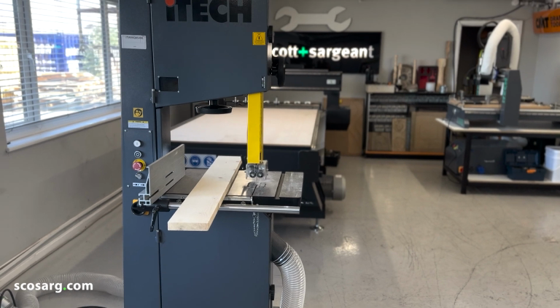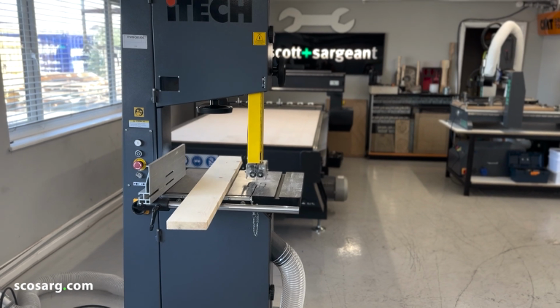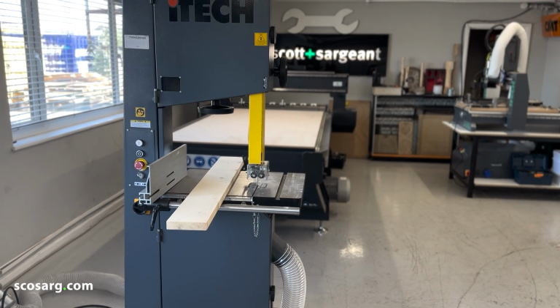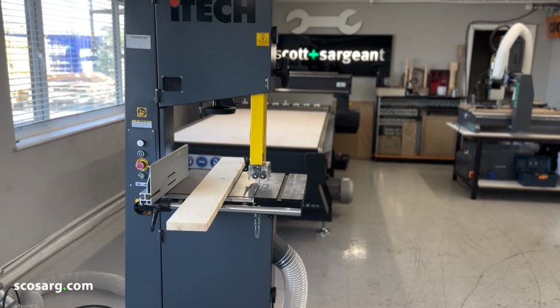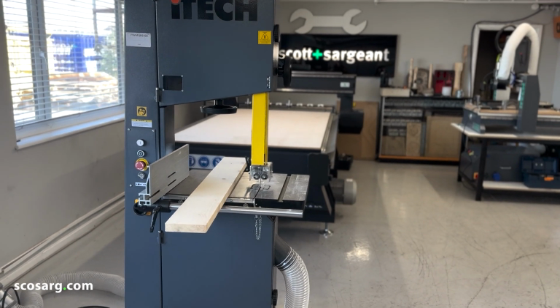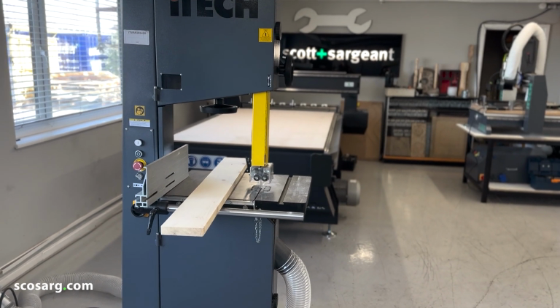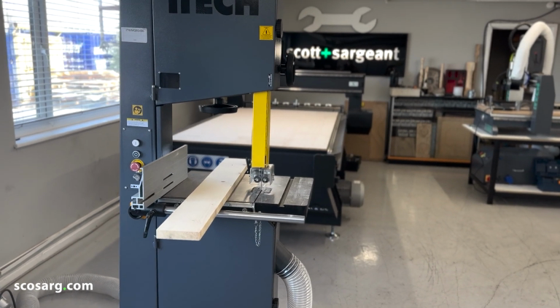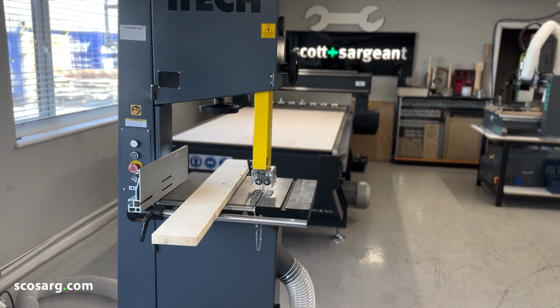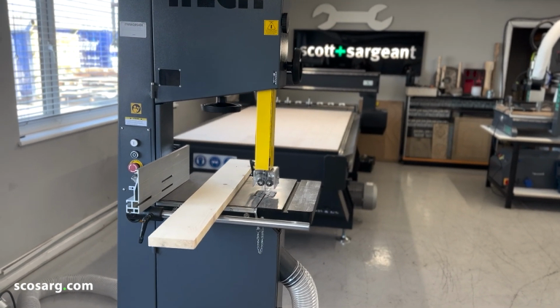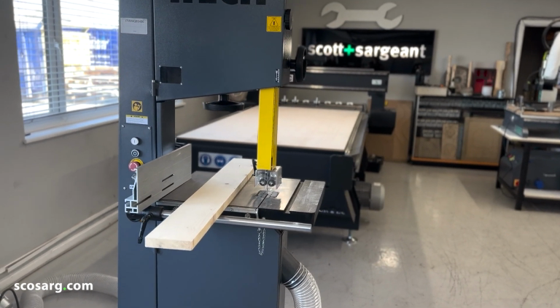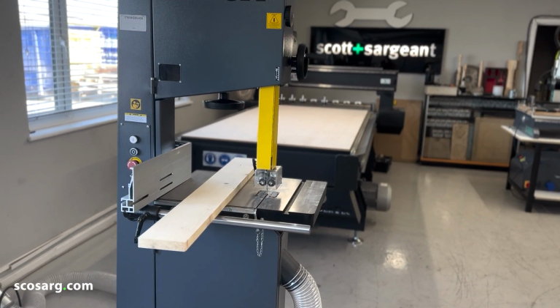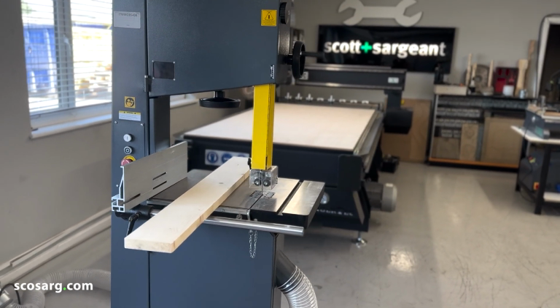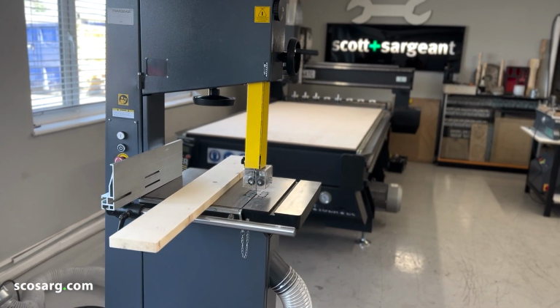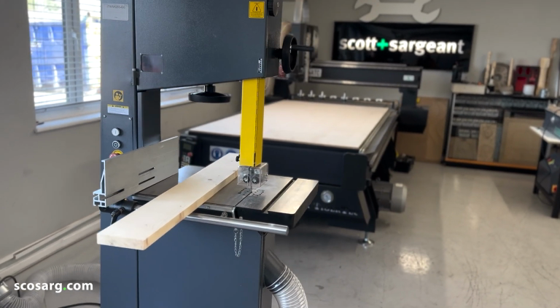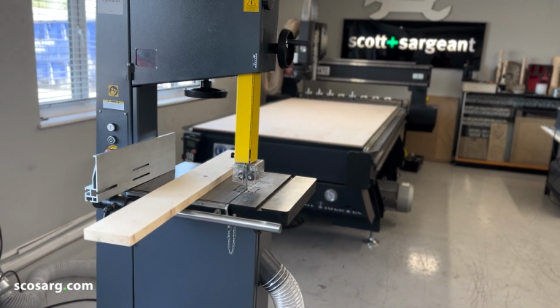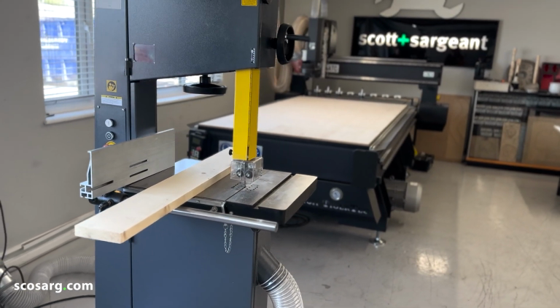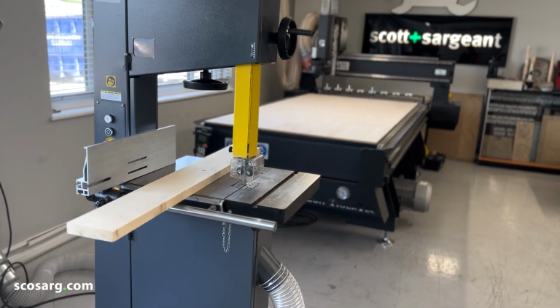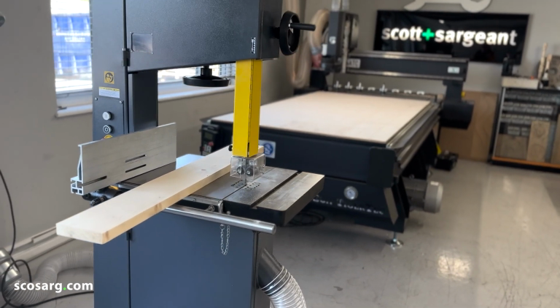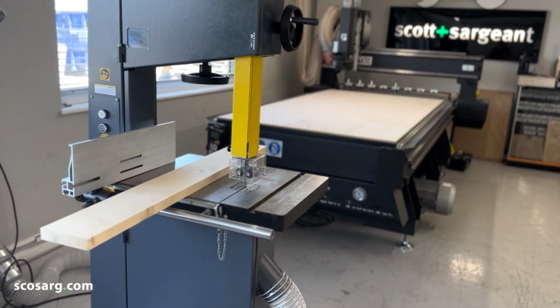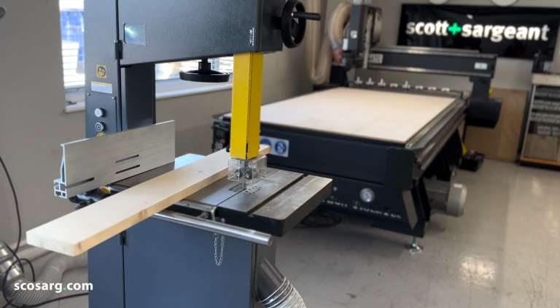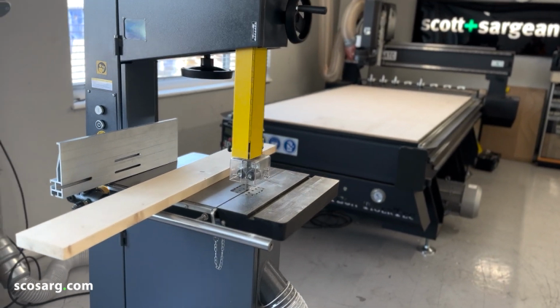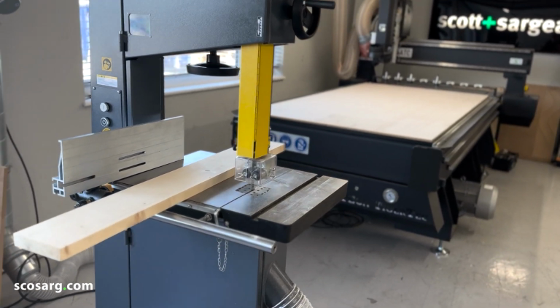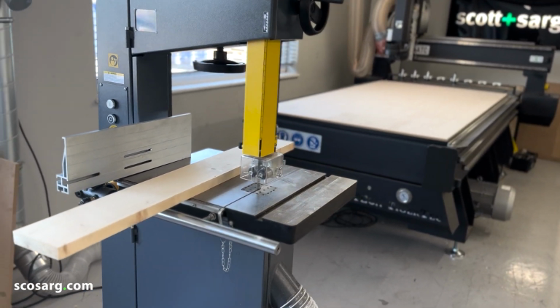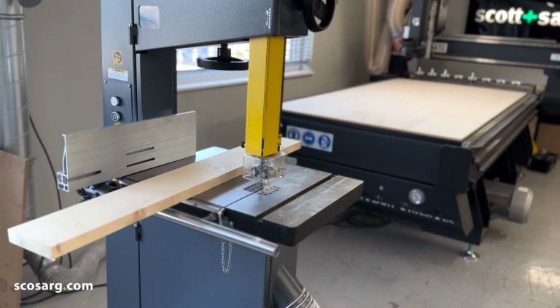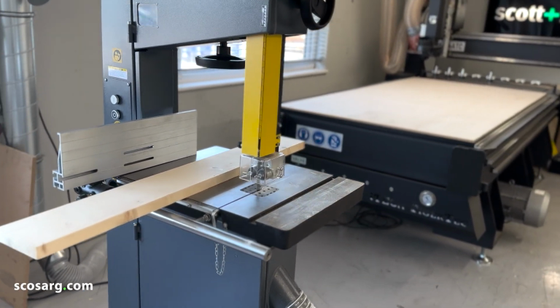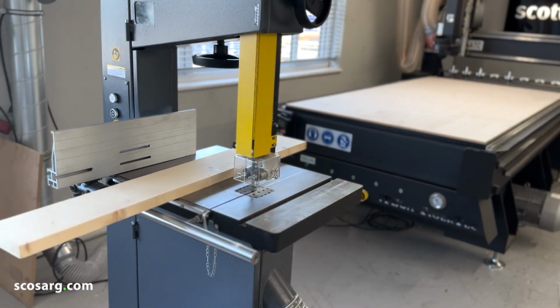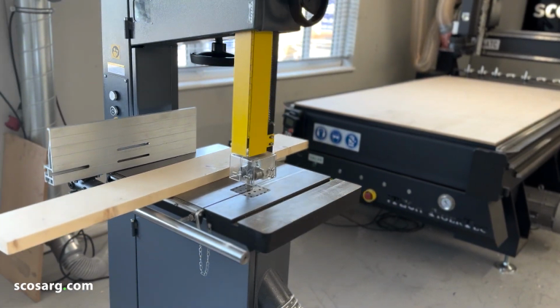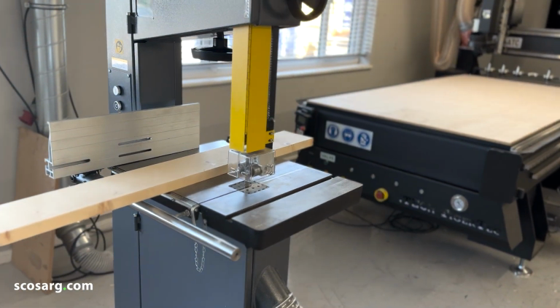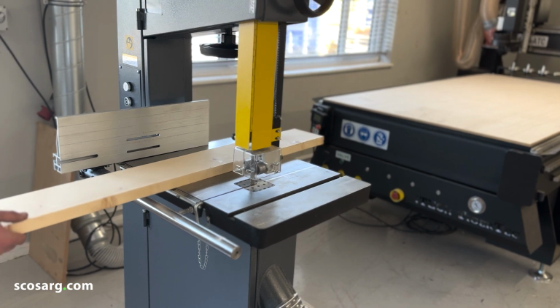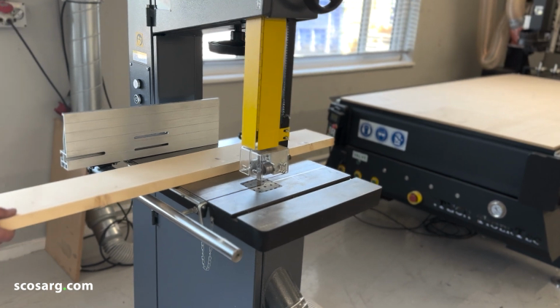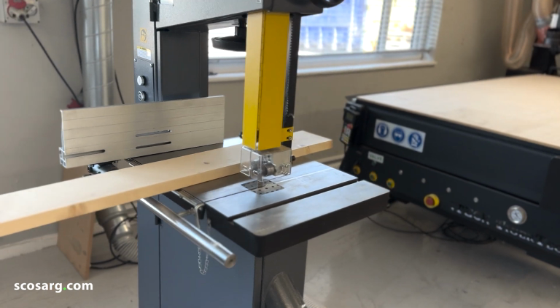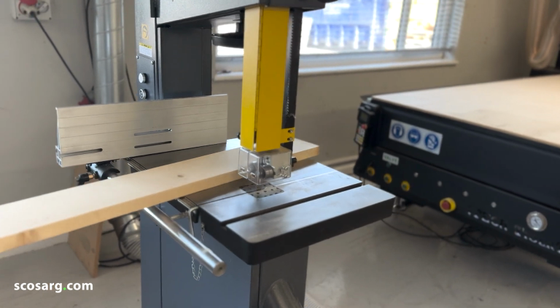Now we're going to do one of the best things that a bandsaw can be used for — just cutting weird and wonderful shapes.